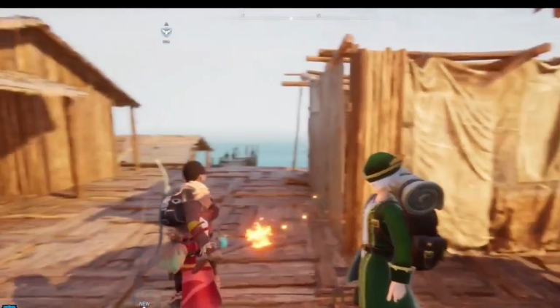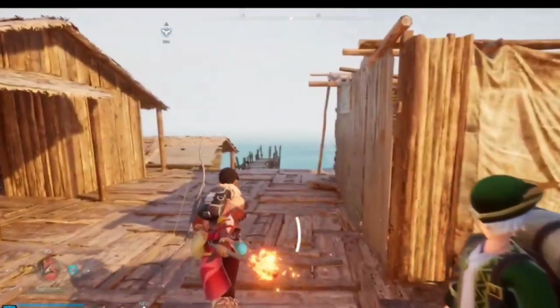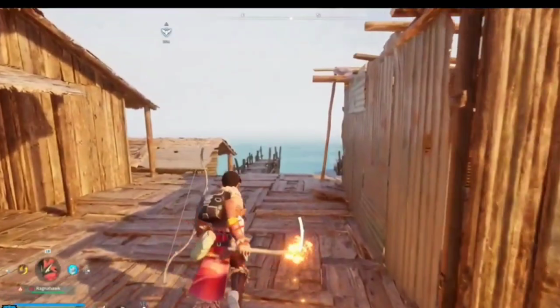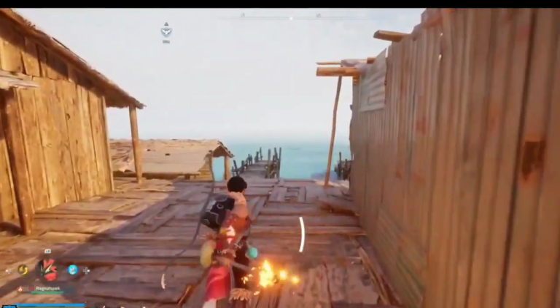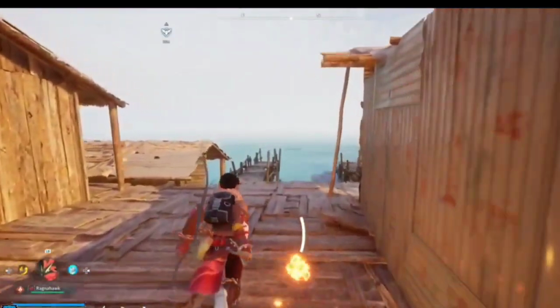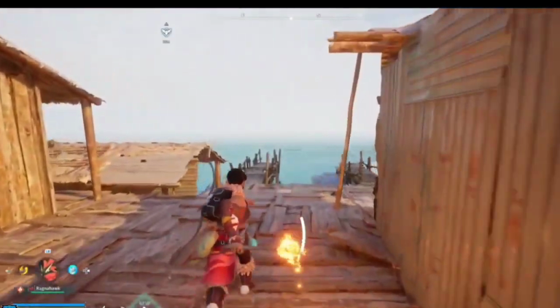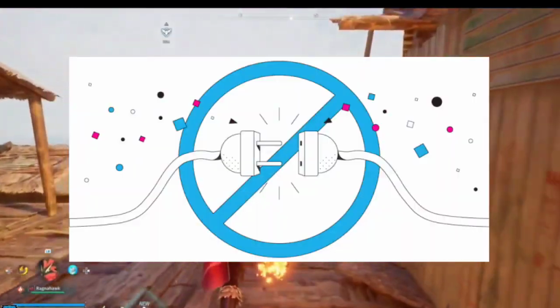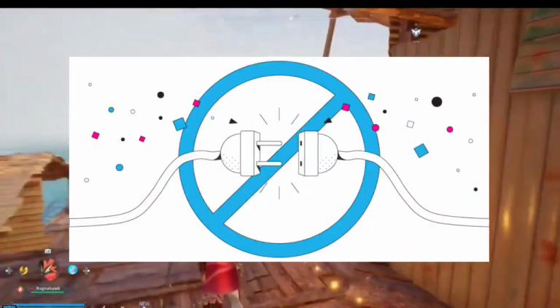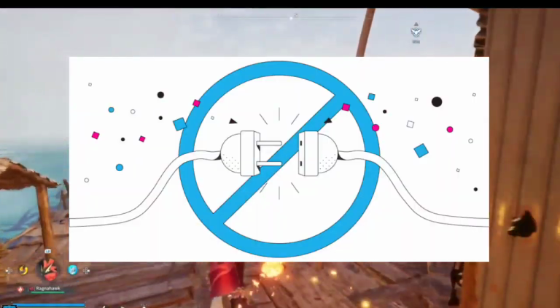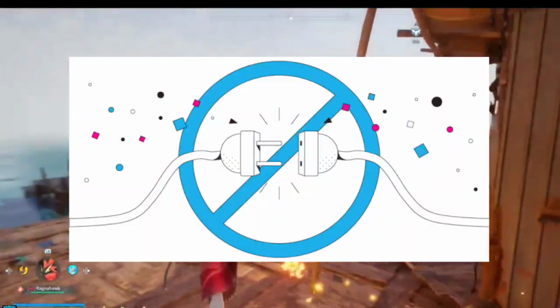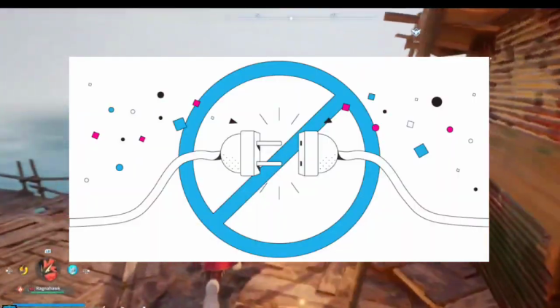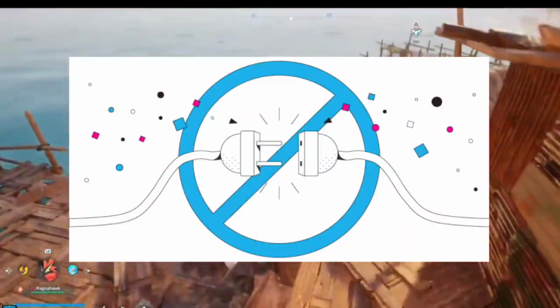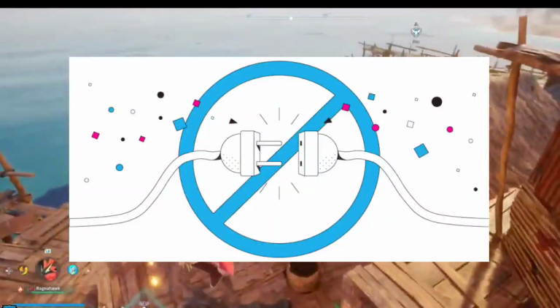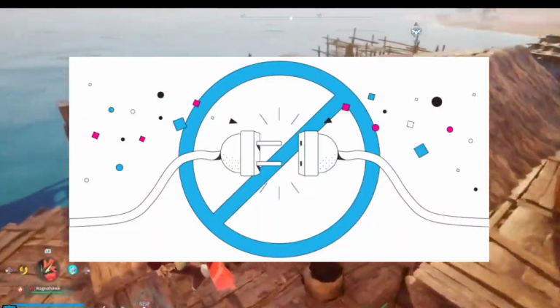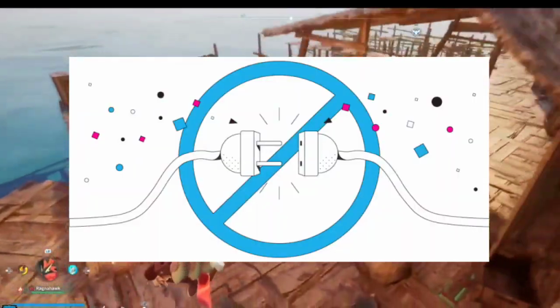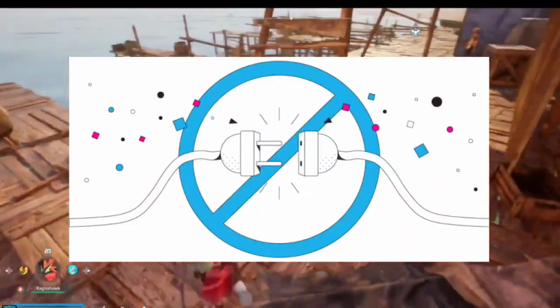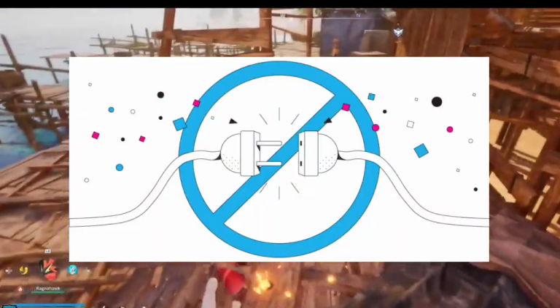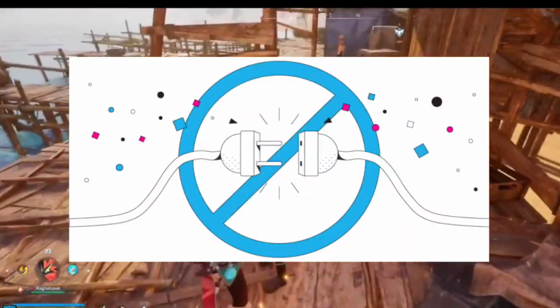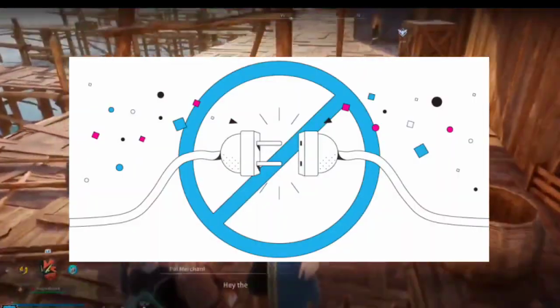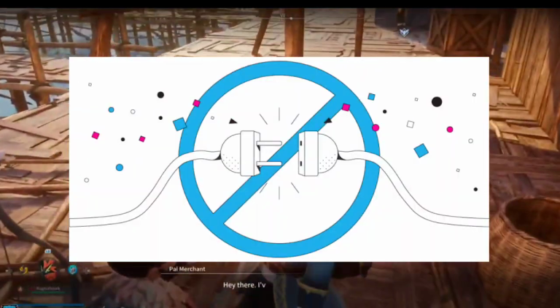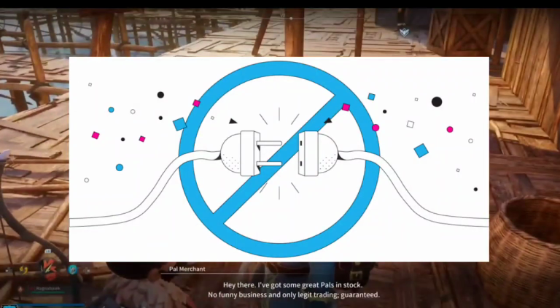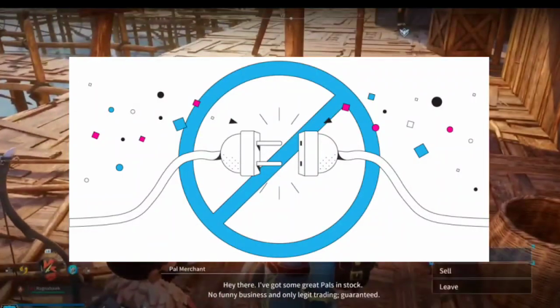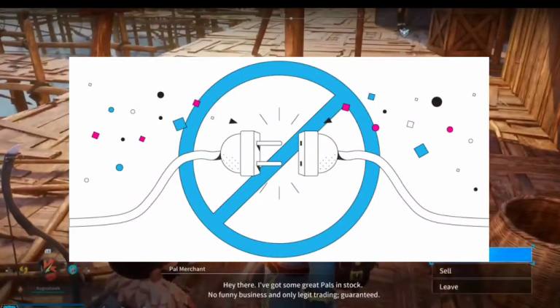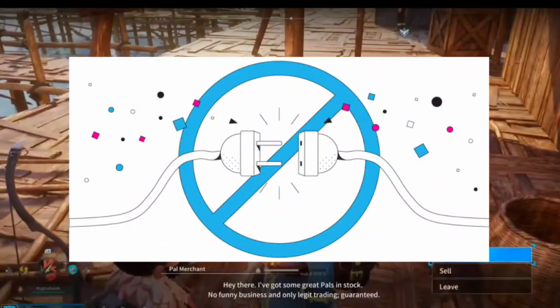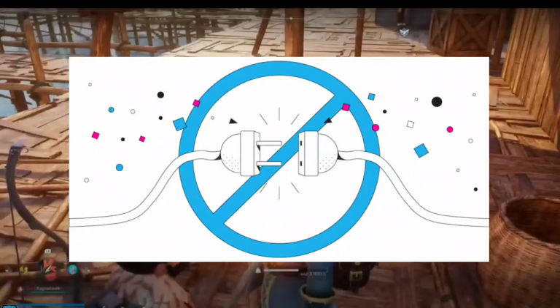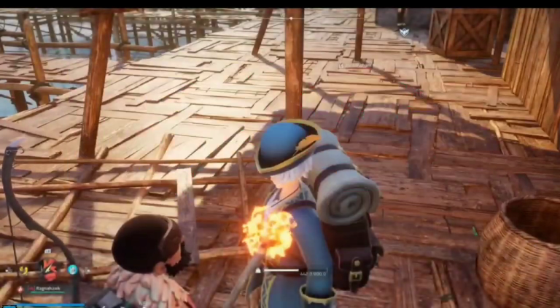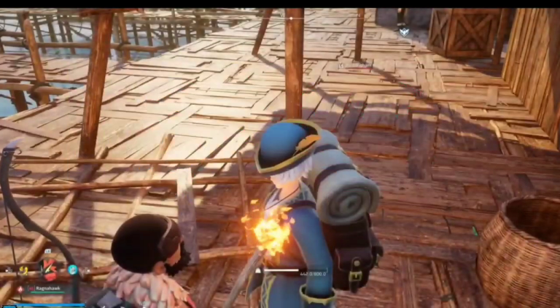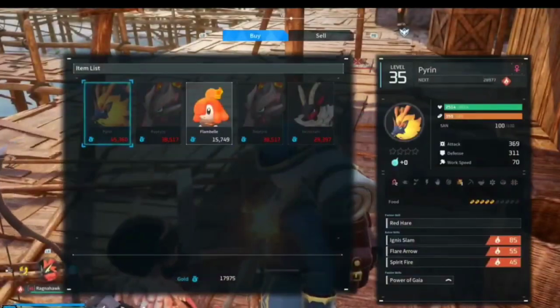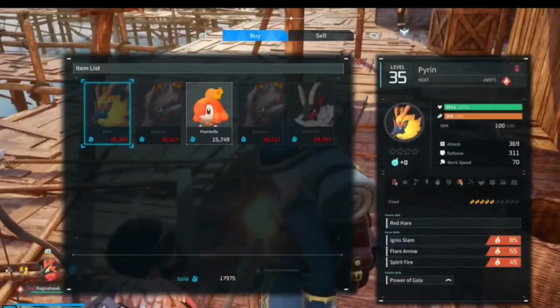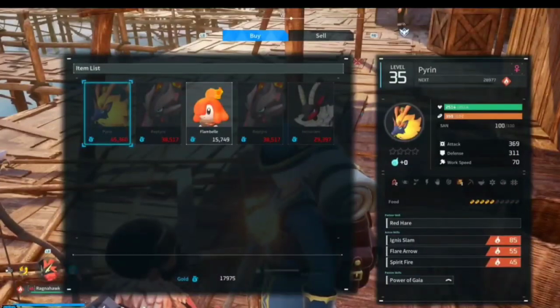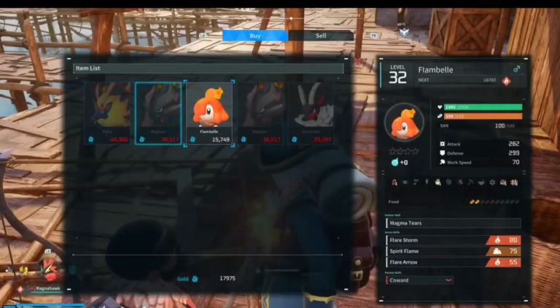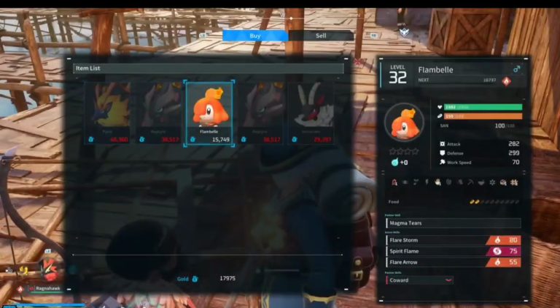5. Restart your router. A classic solution — power cycle your router to kick packet loss issues to the curb. It's simple but effective.